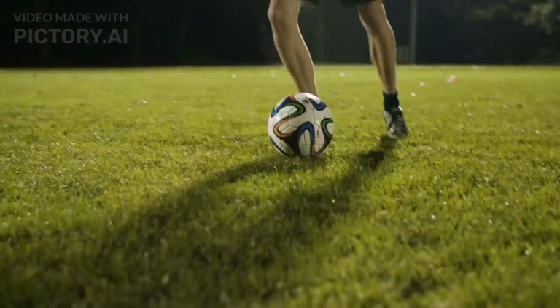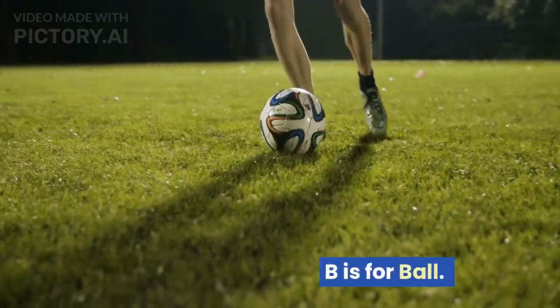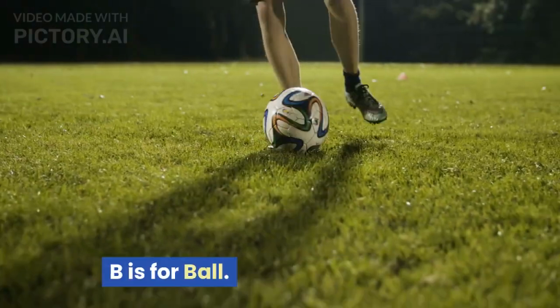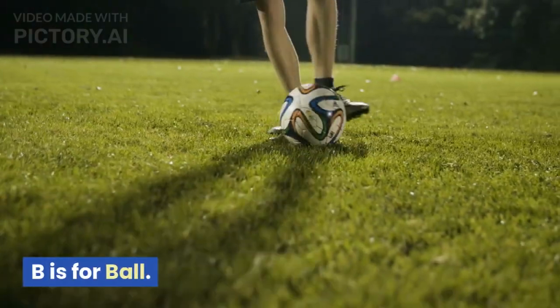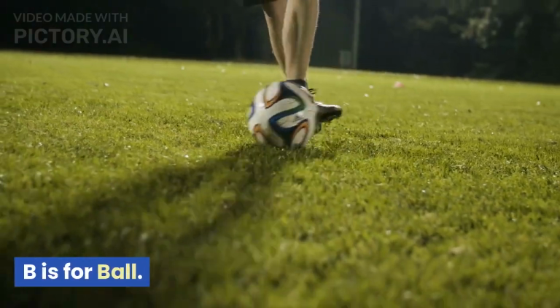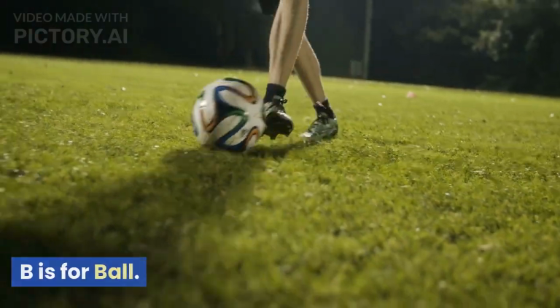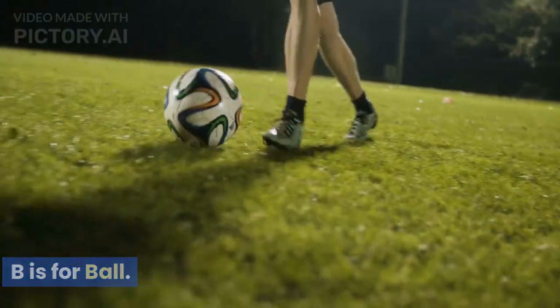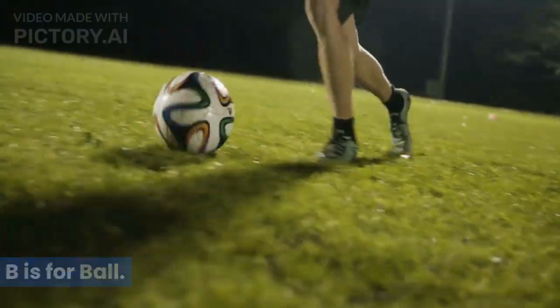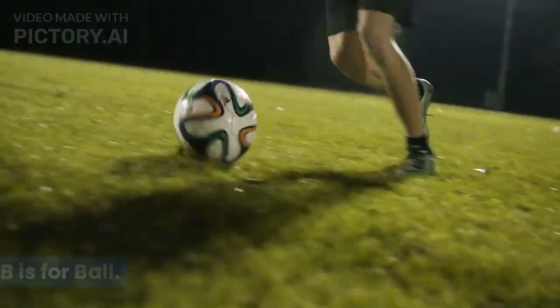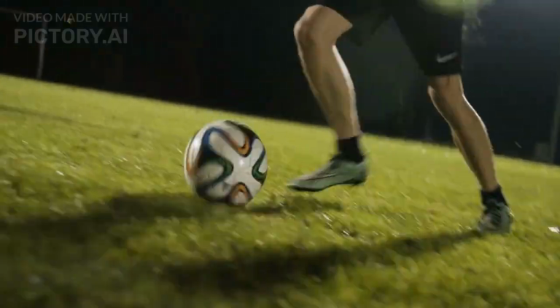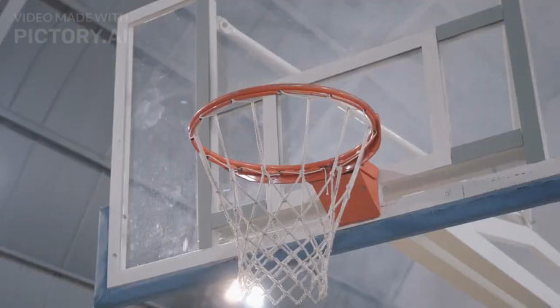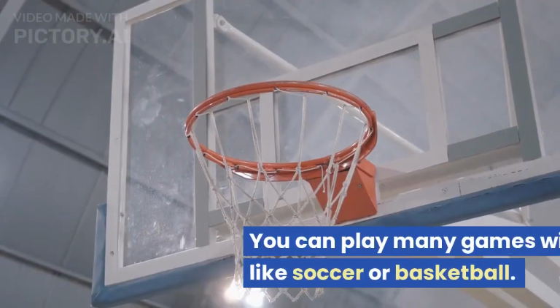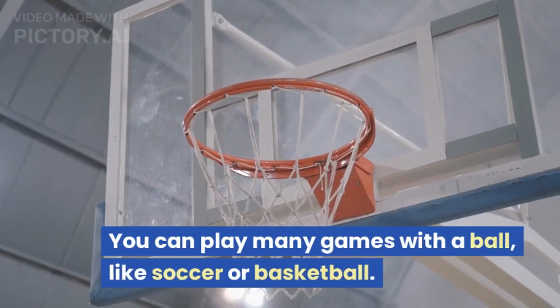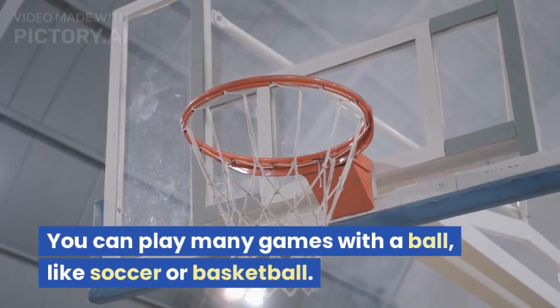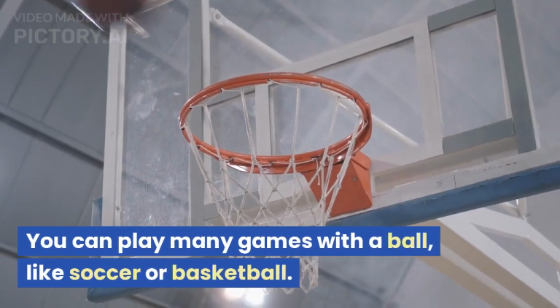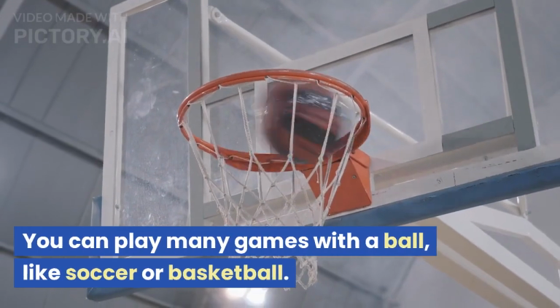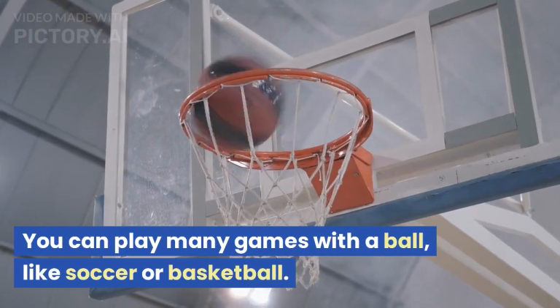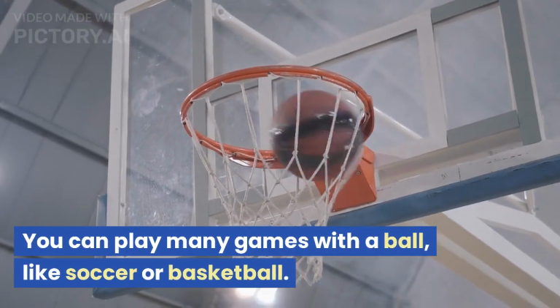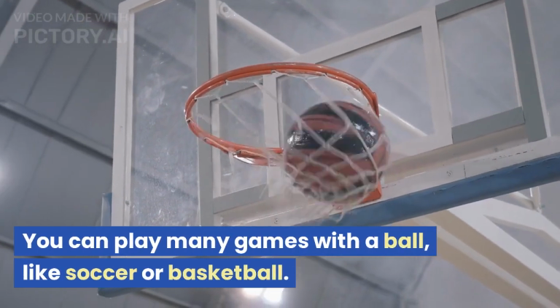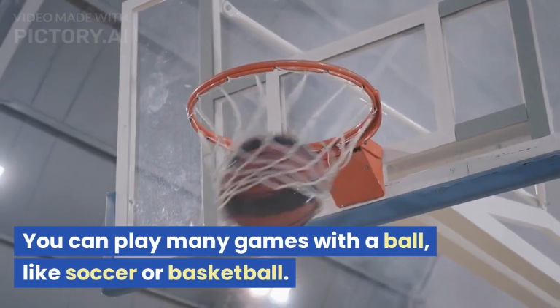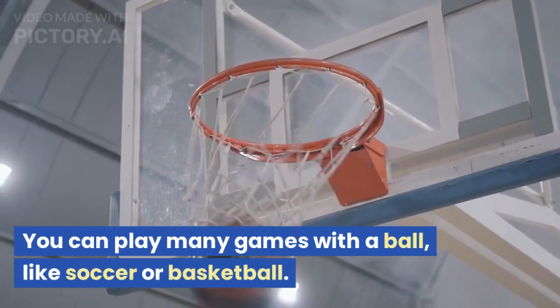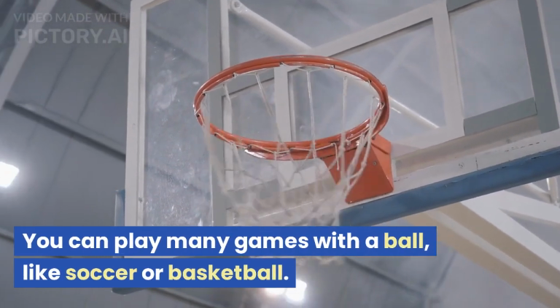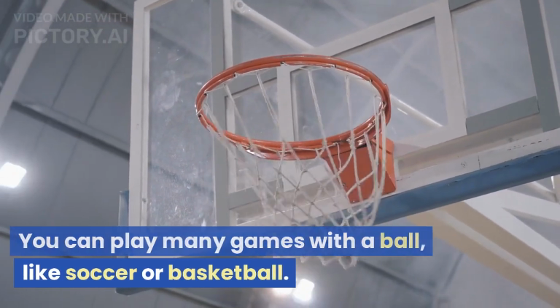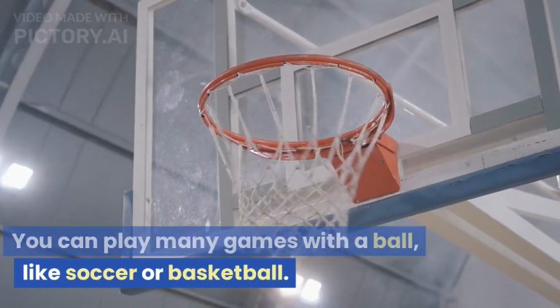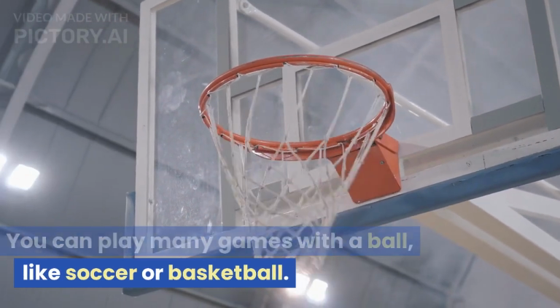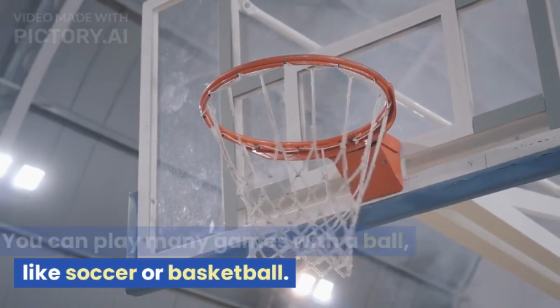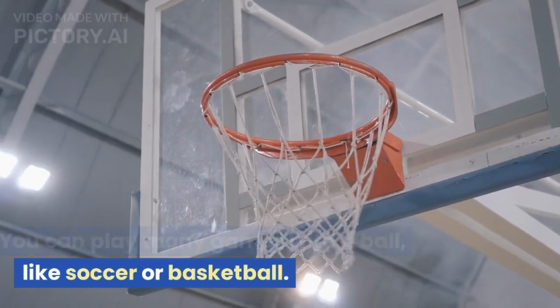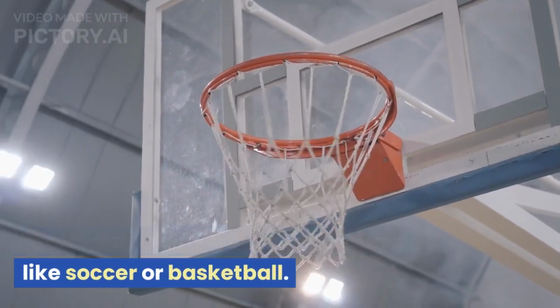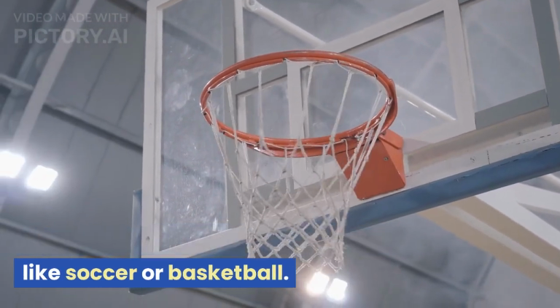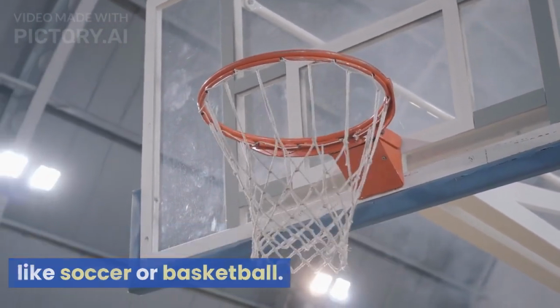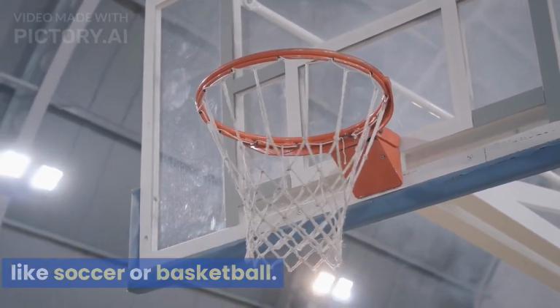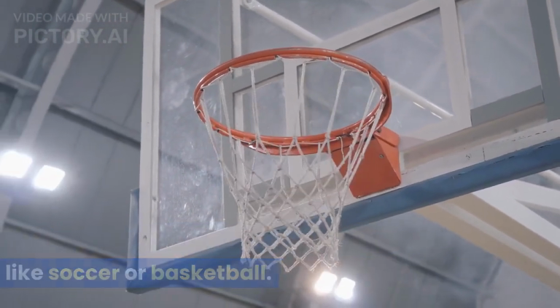B is for ball. You can play many games with a ball, like soccer or basketball.